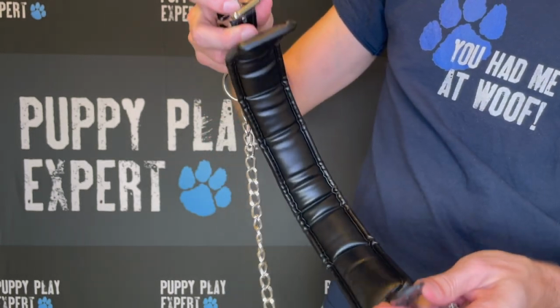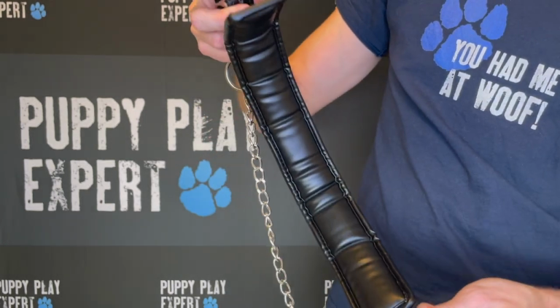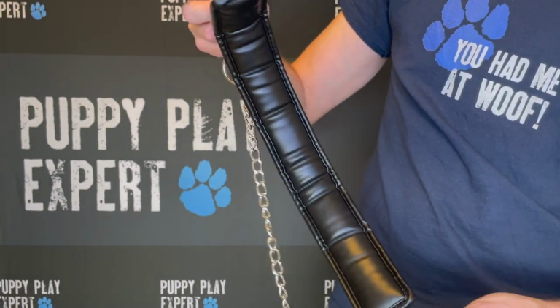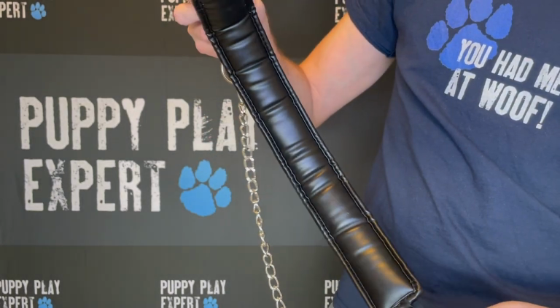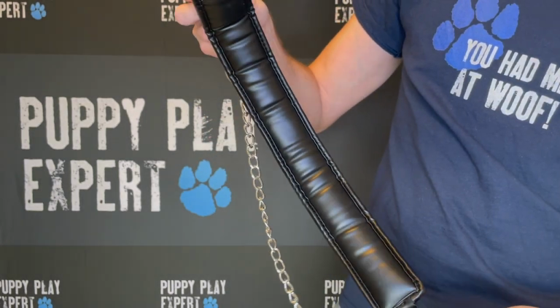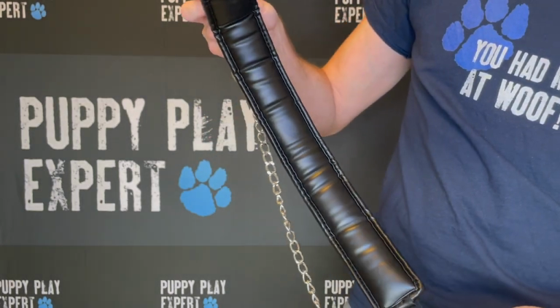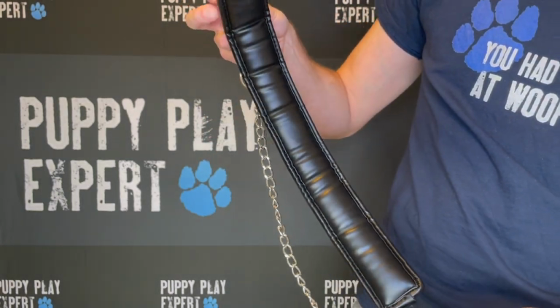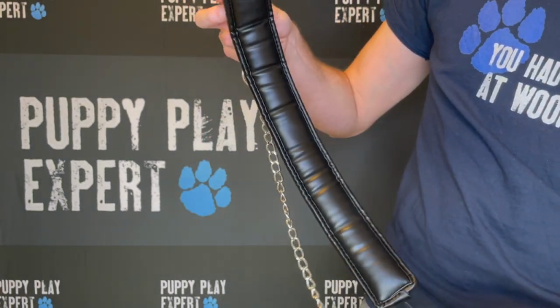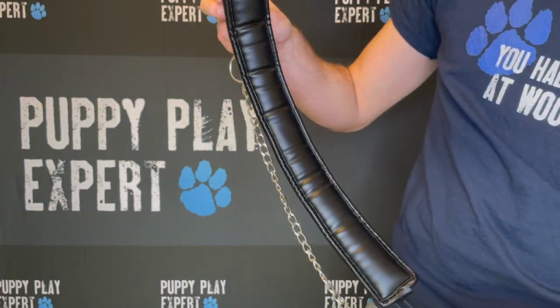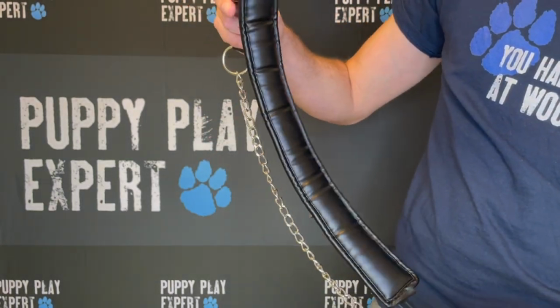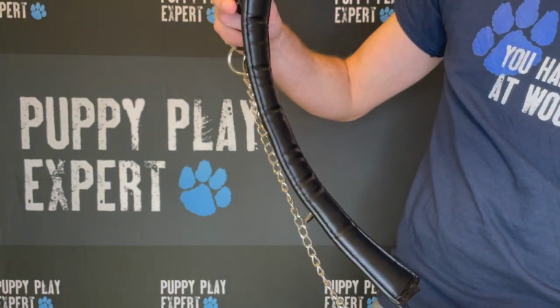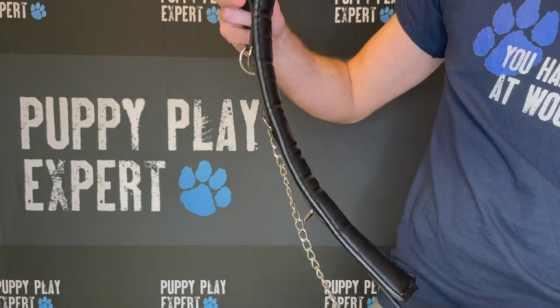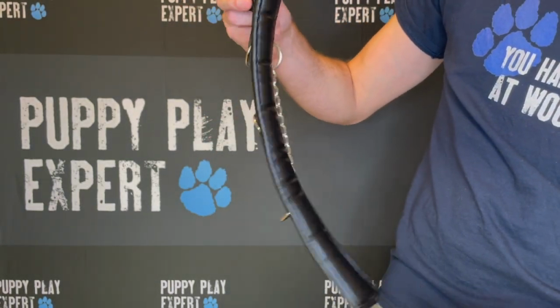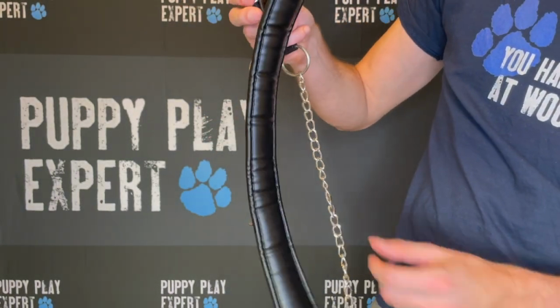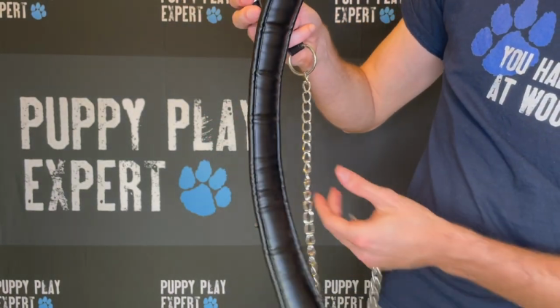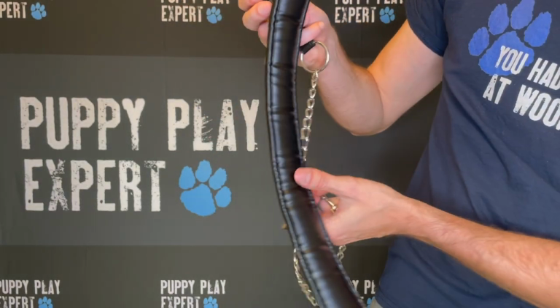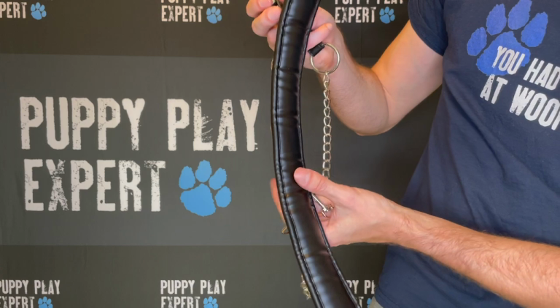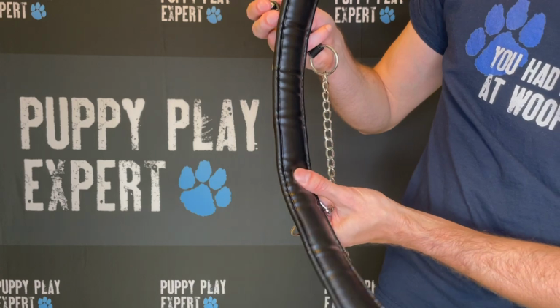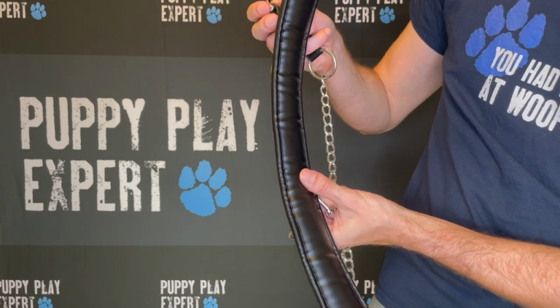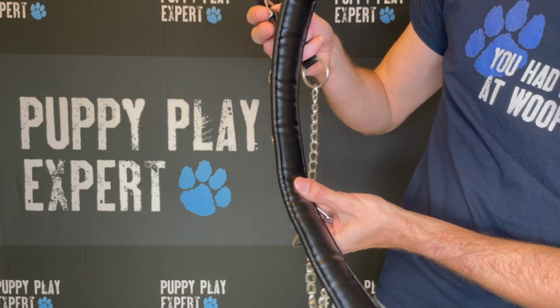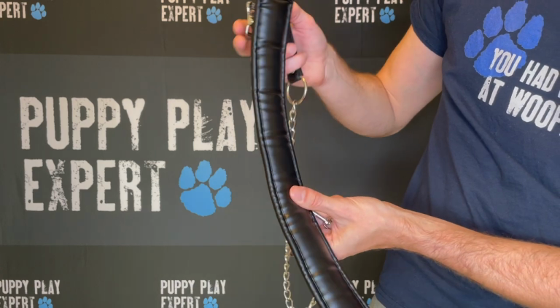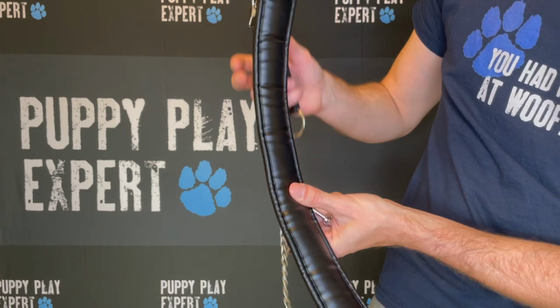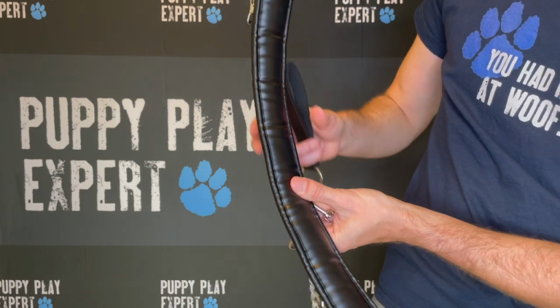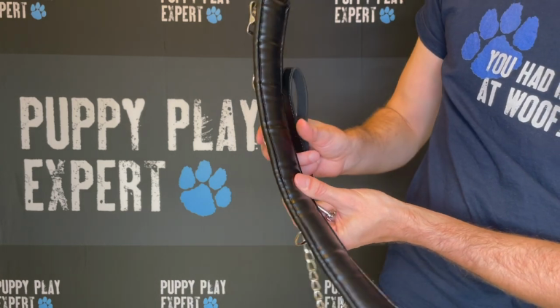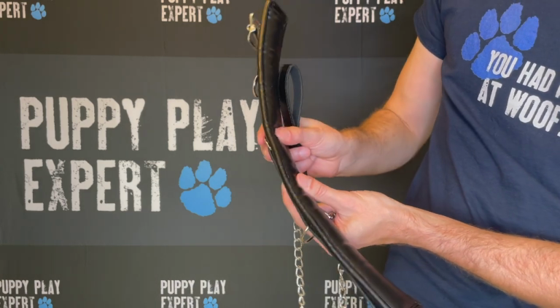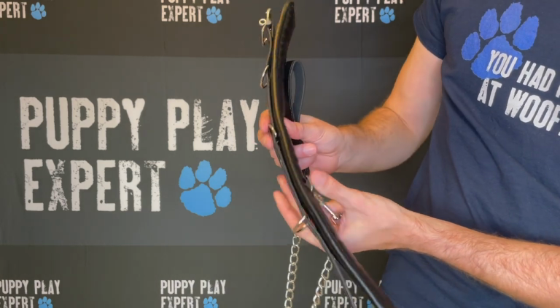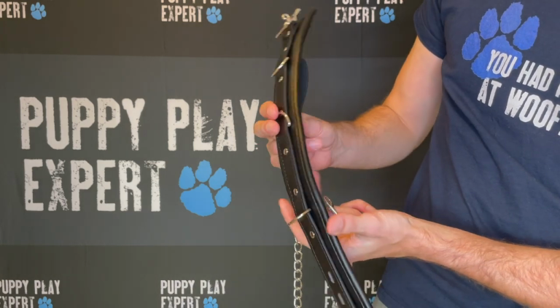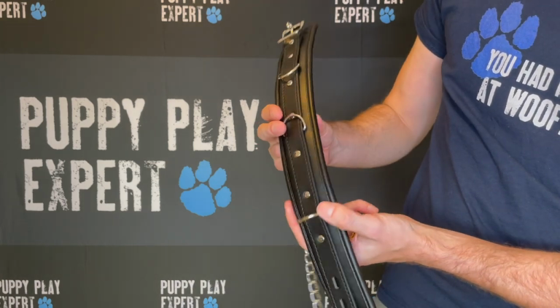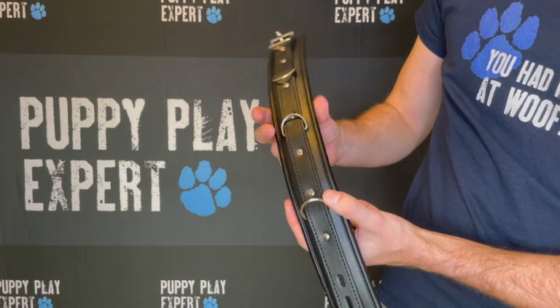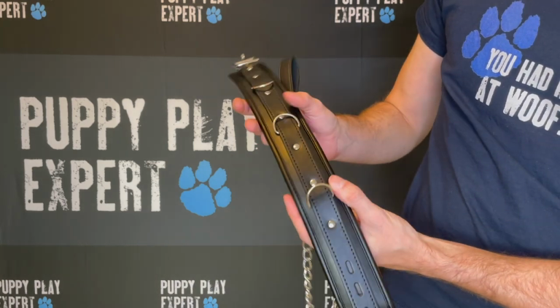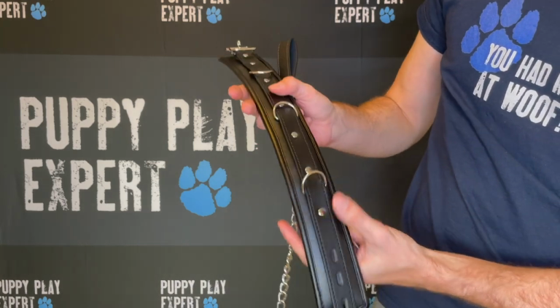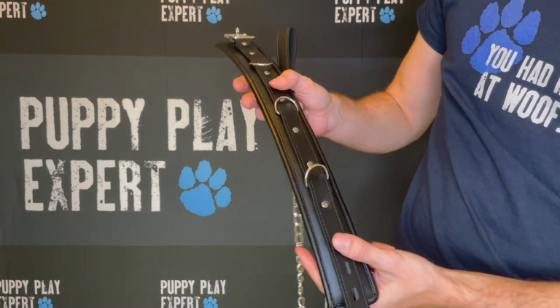So what does 53 centimeters of freedom look like? Get our Mad Pup Collar today and find out!